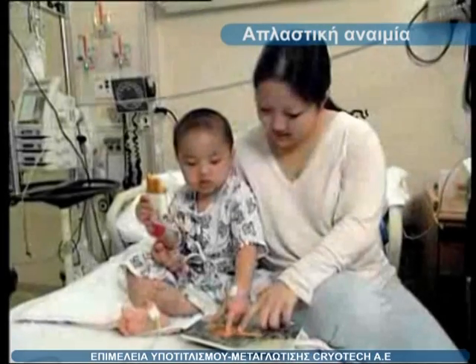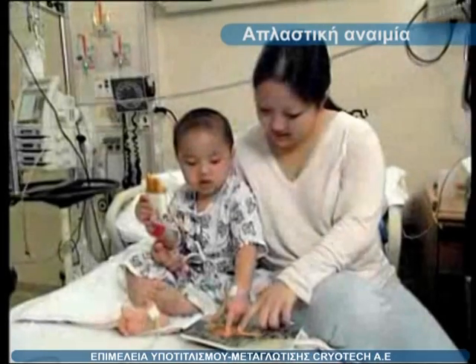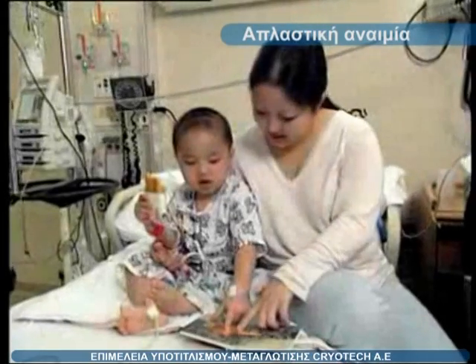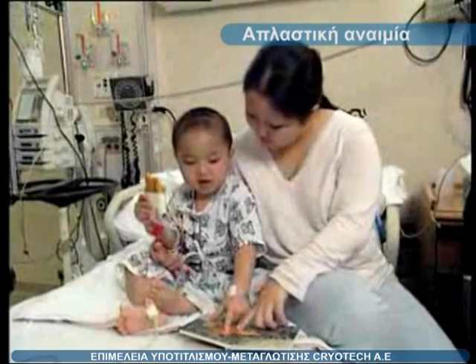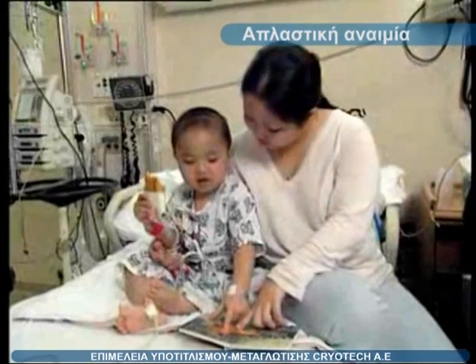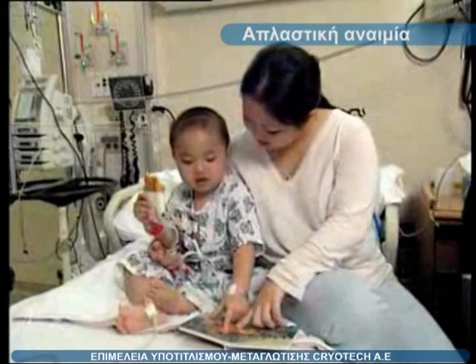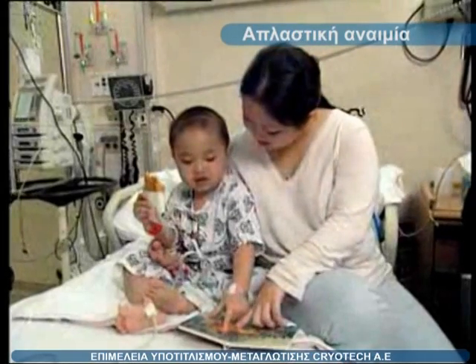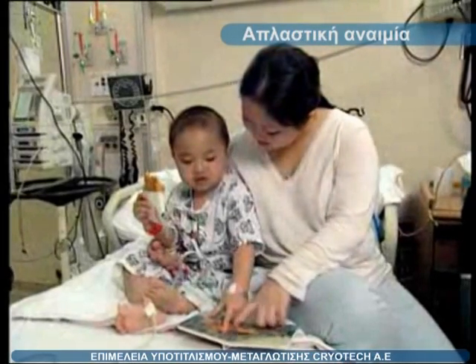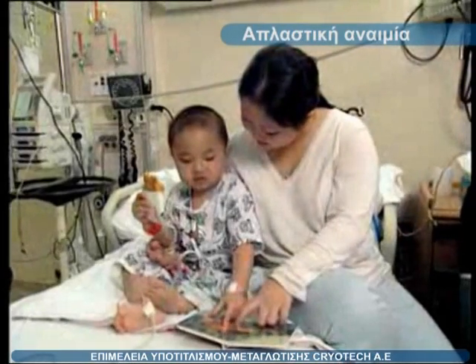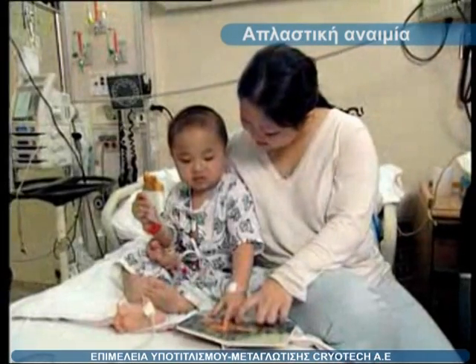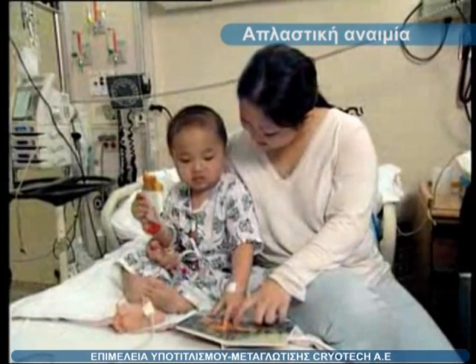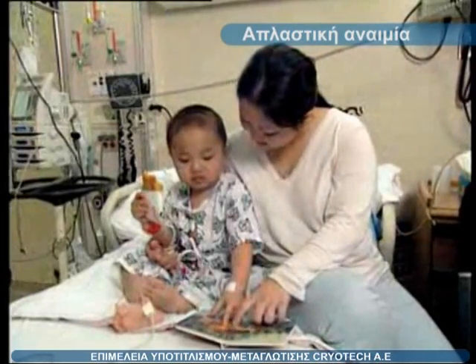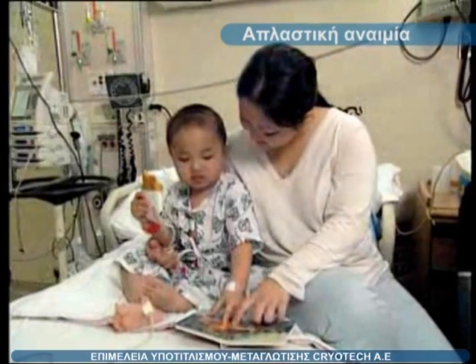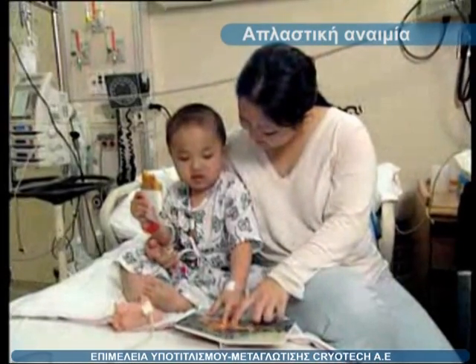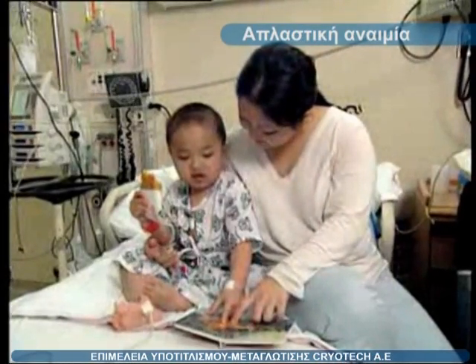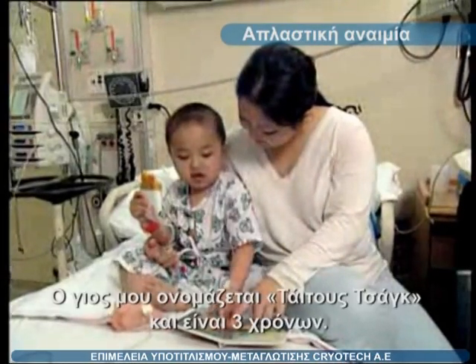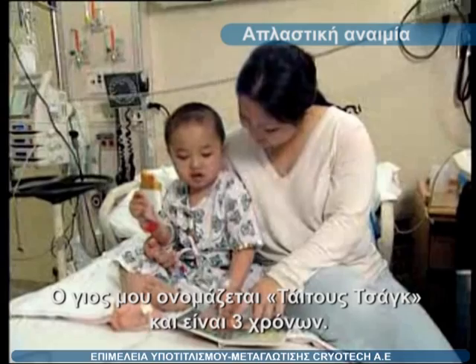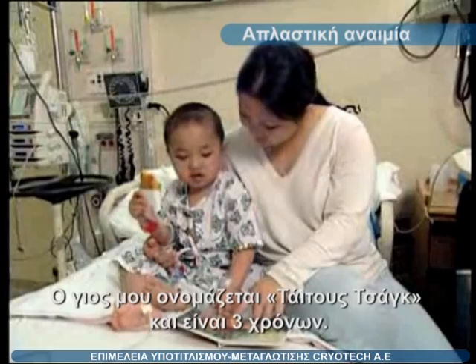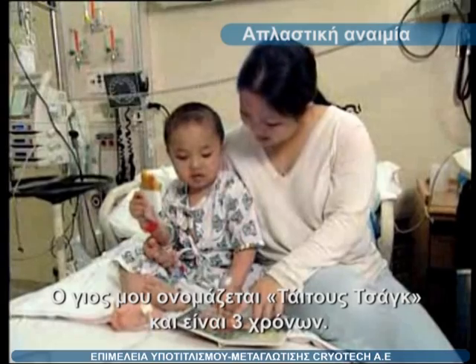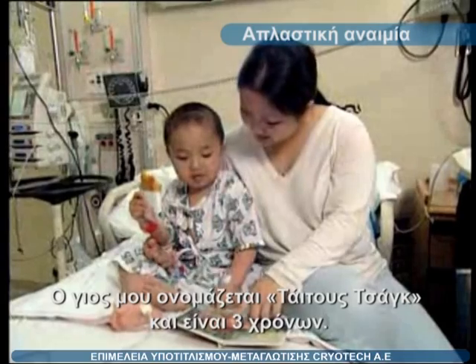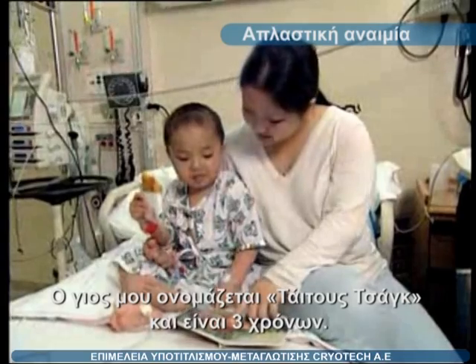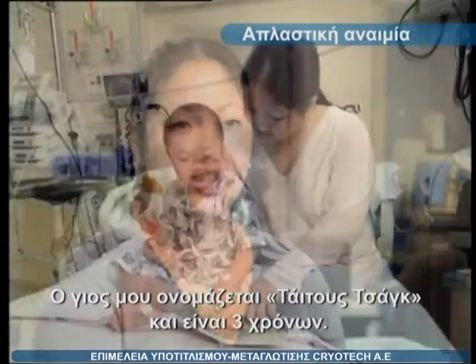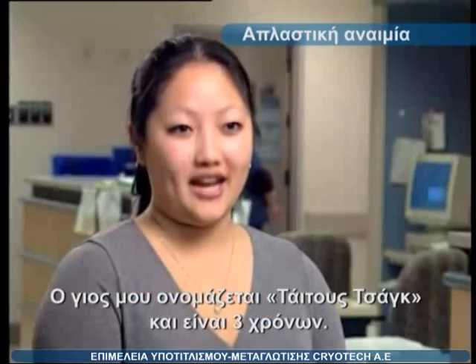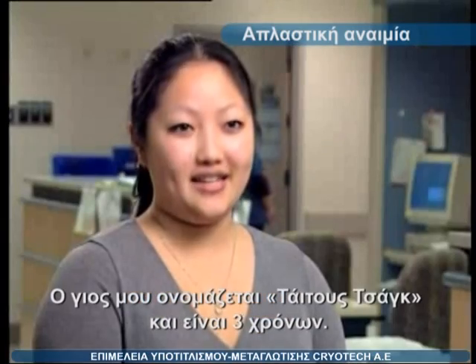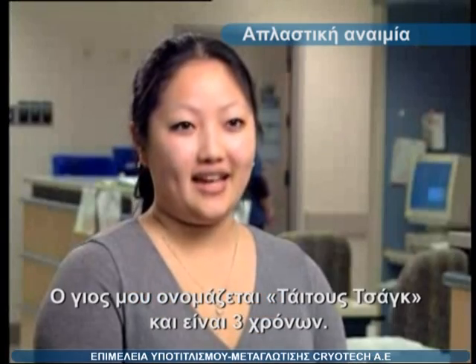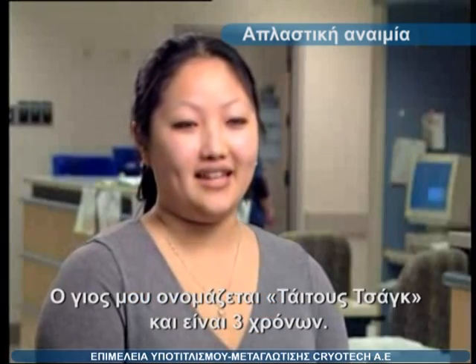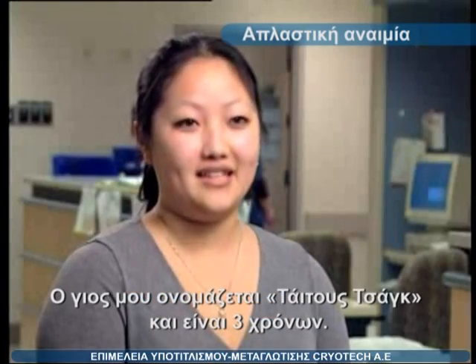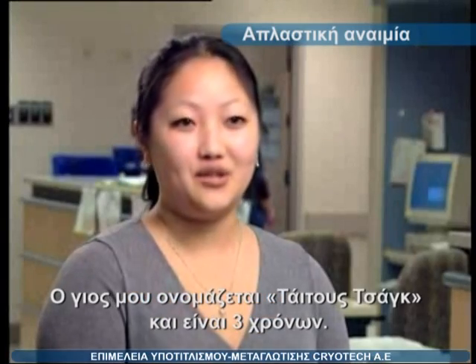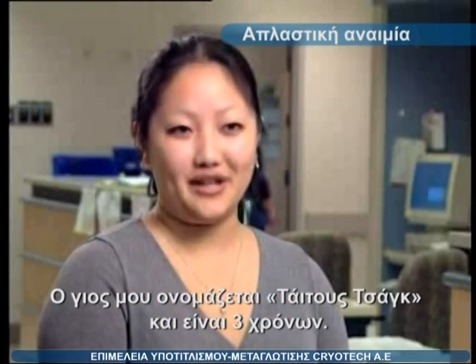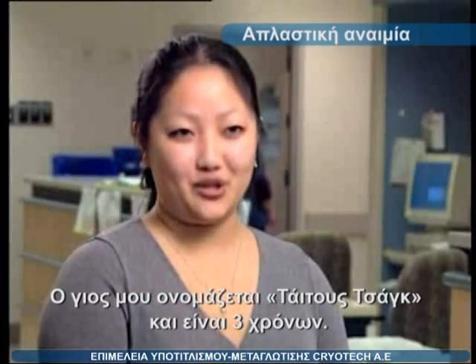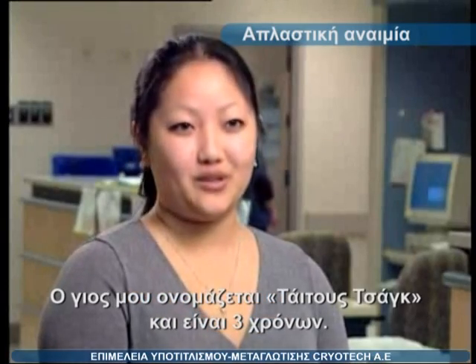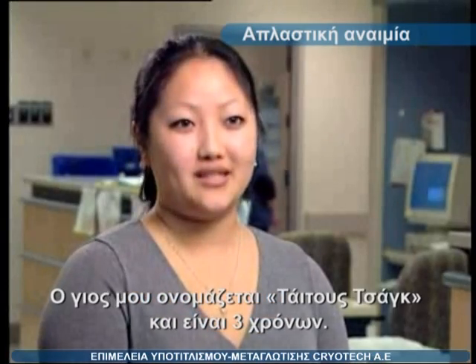This is Mufasa, Simba's daddy. My son's name is Titus Chang and he is three years old.